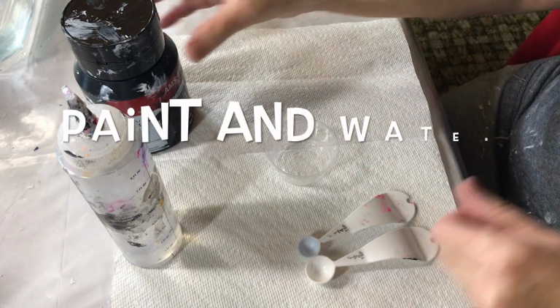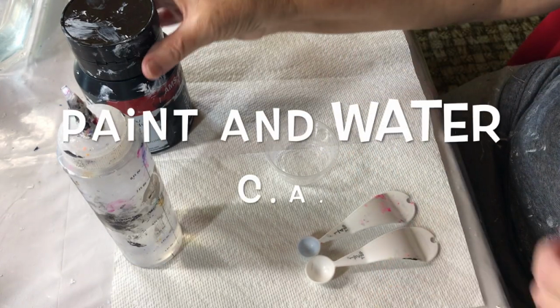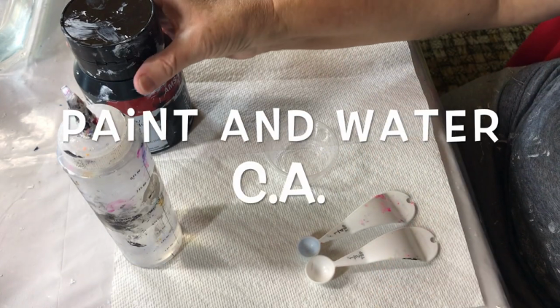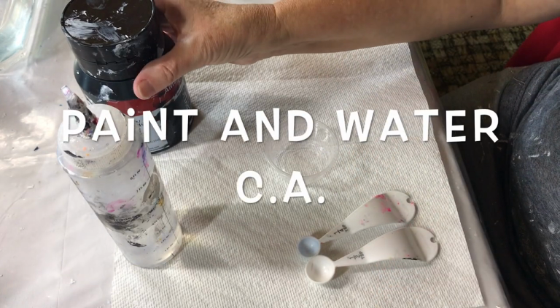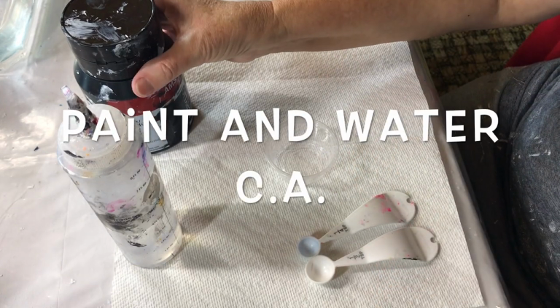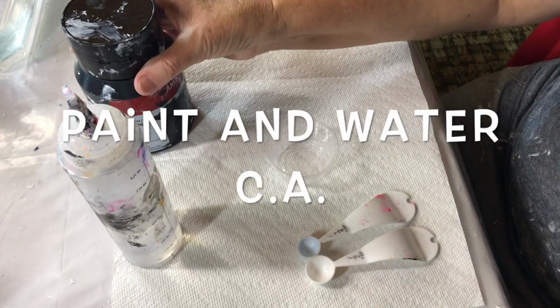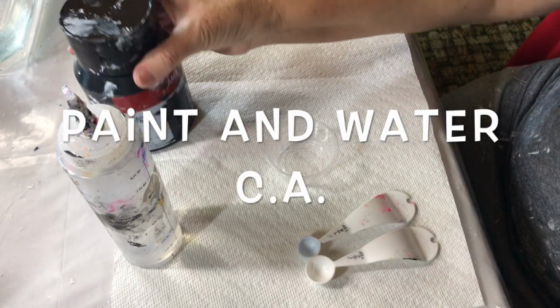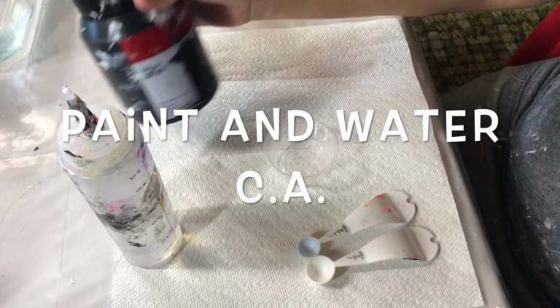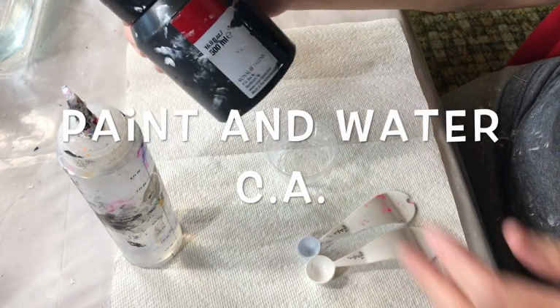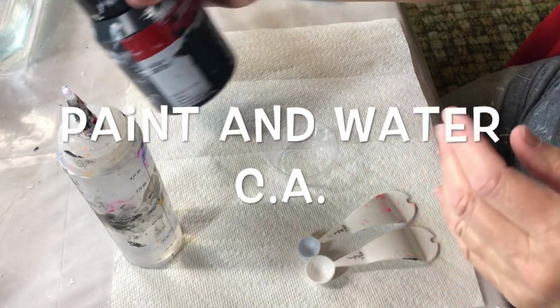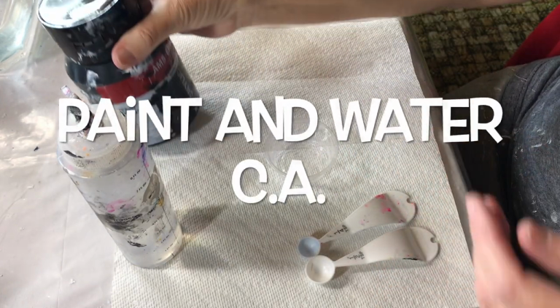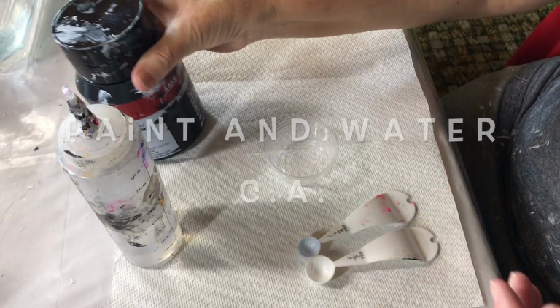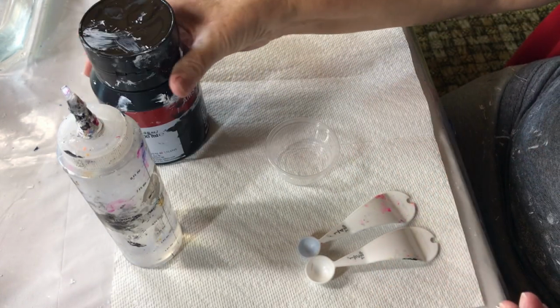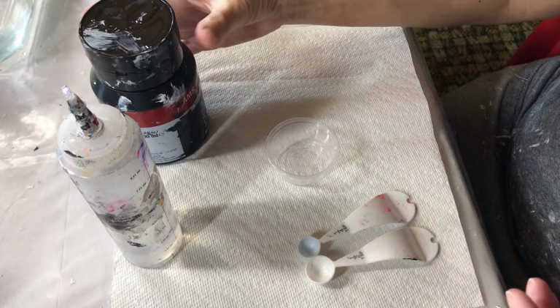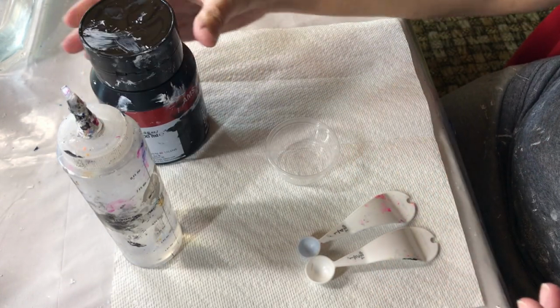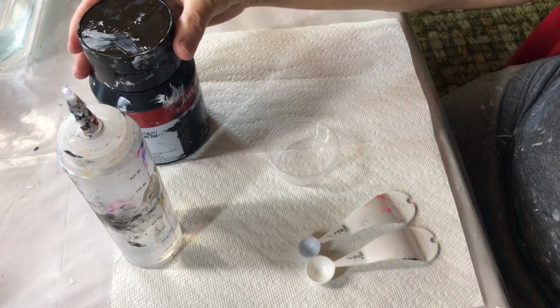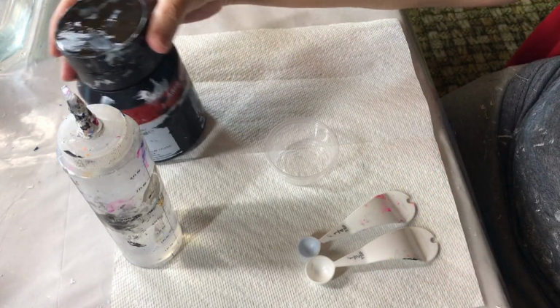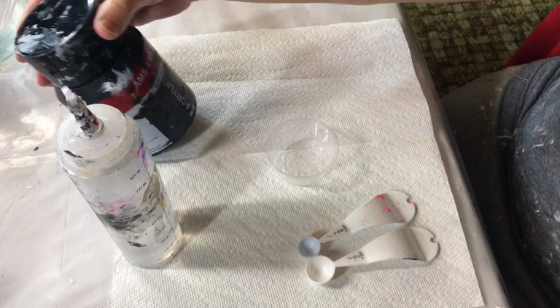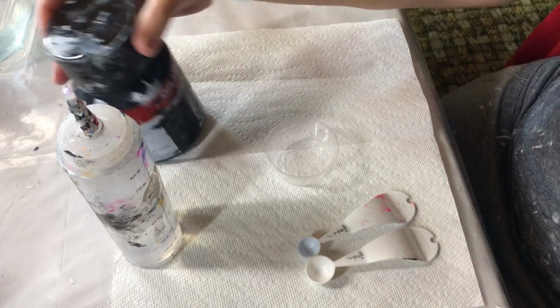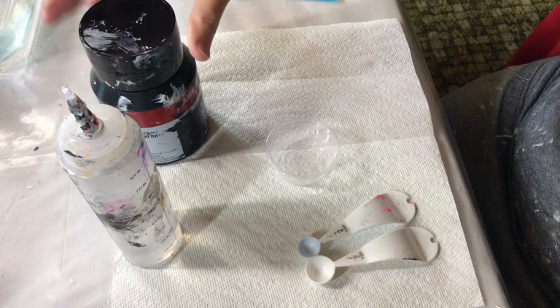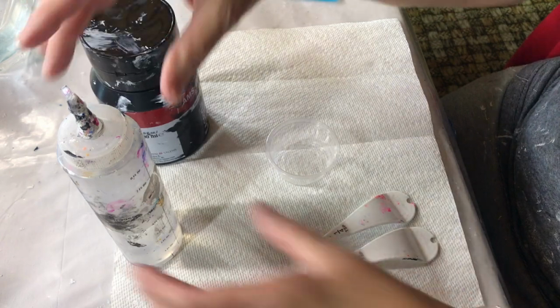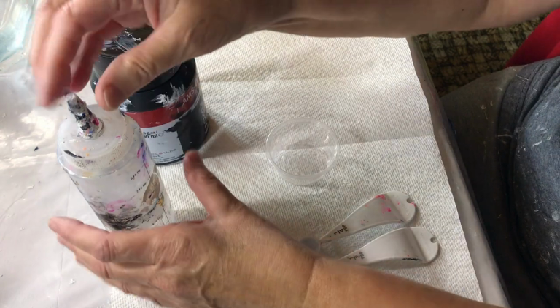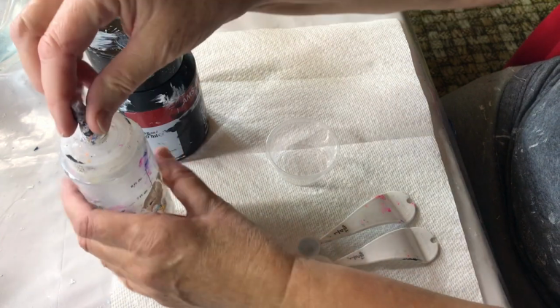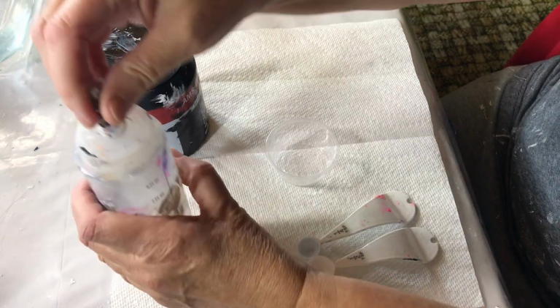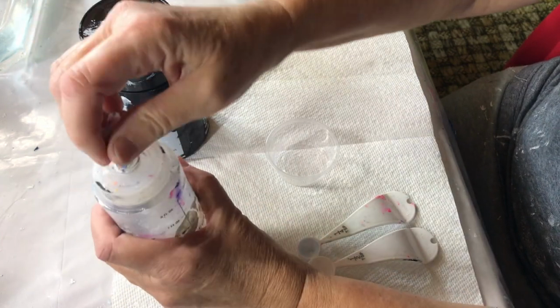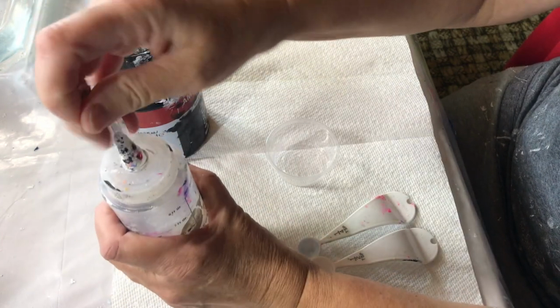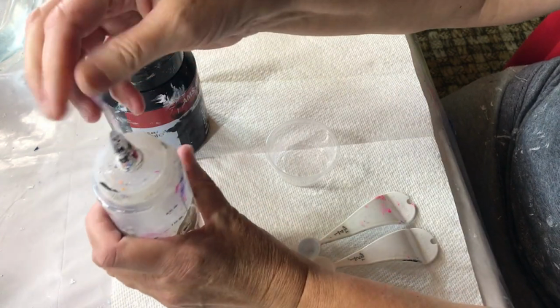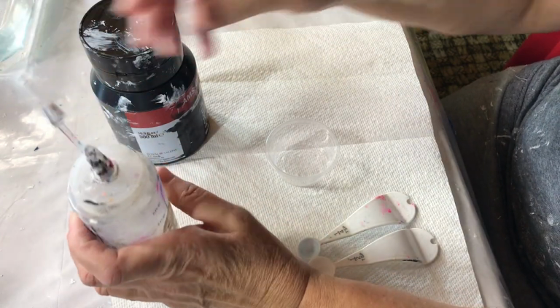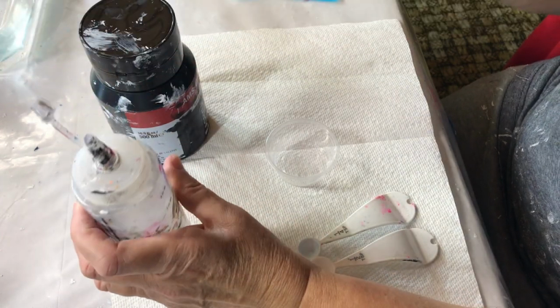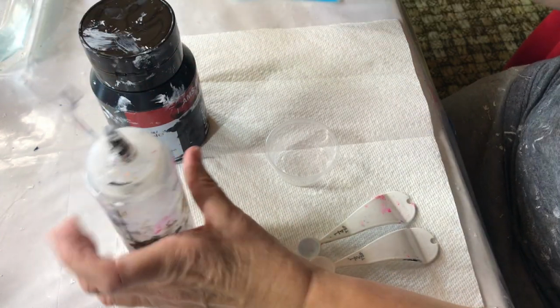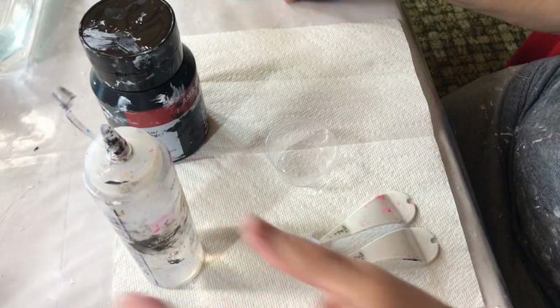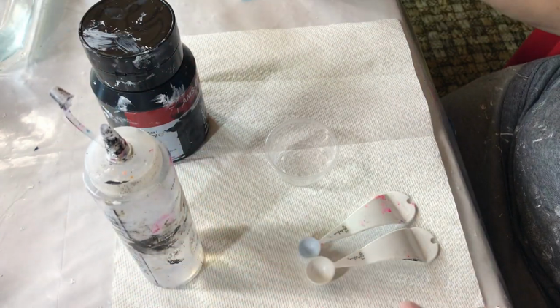I'm mixing up black paint — Amsterdam Oxide paint — and water for the cell activator.